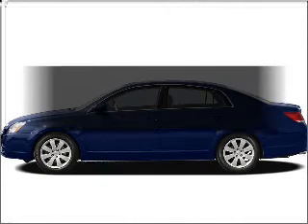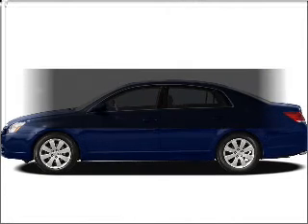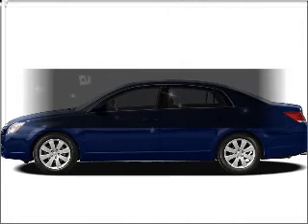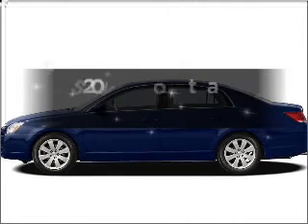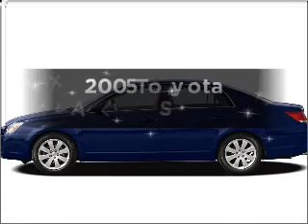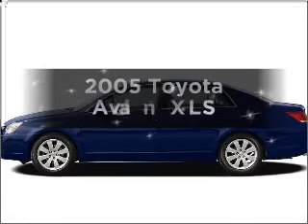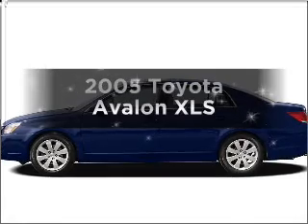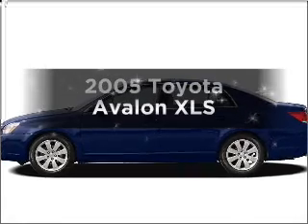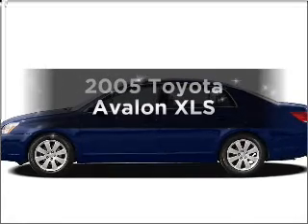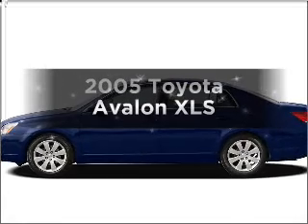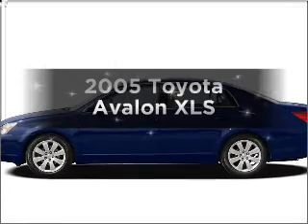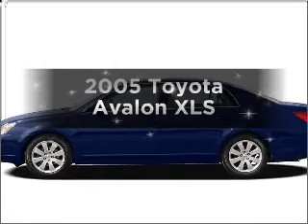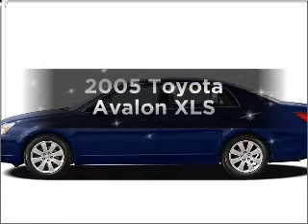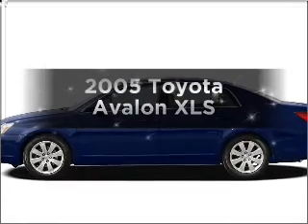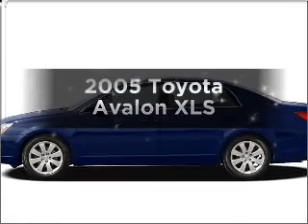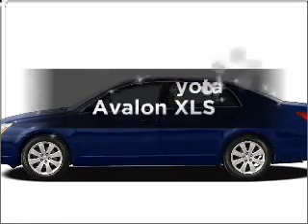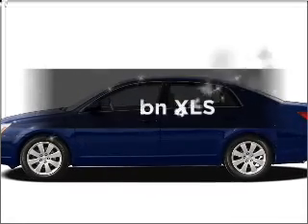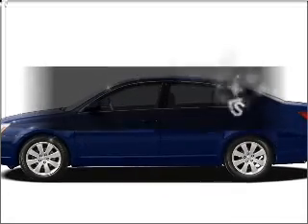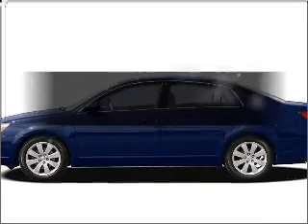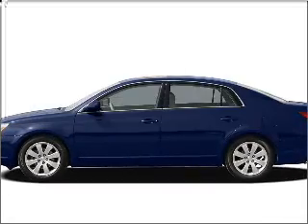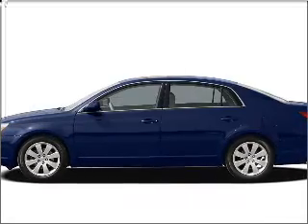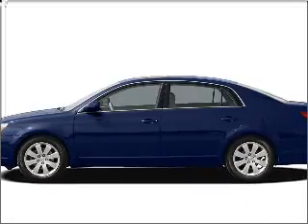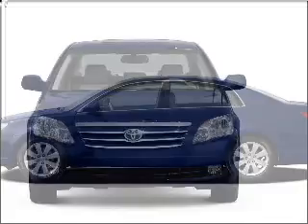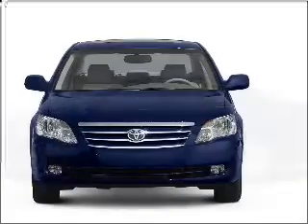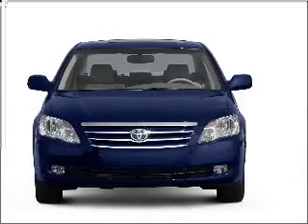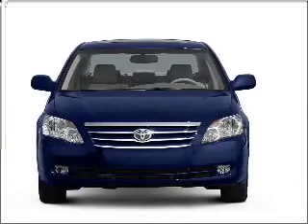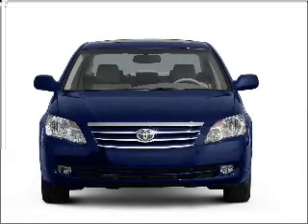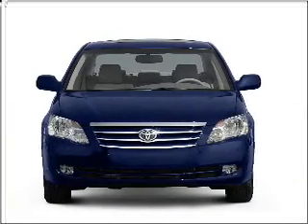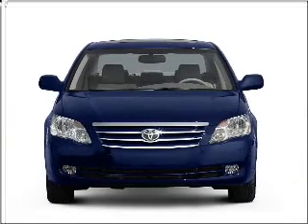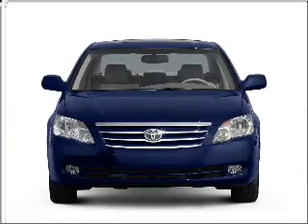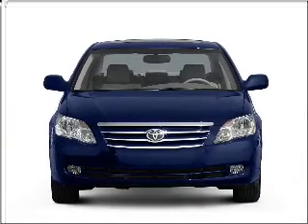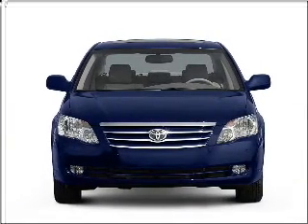Presenting the 2005 Toyota Avalon. If you're looking for a first-rate auto, this one could be yours today.